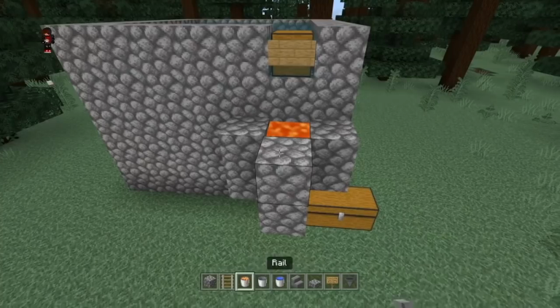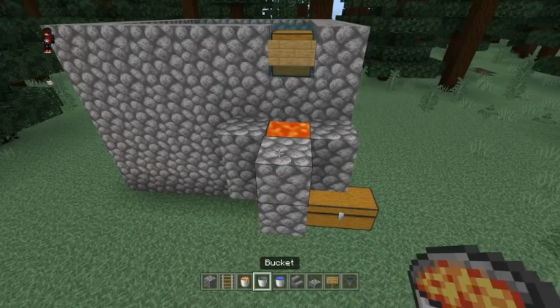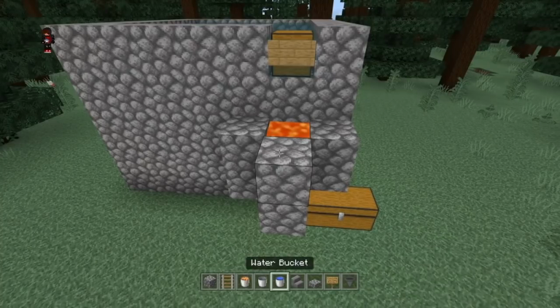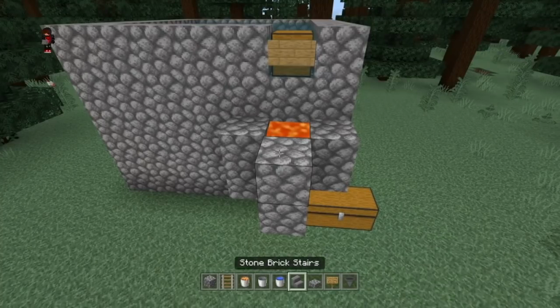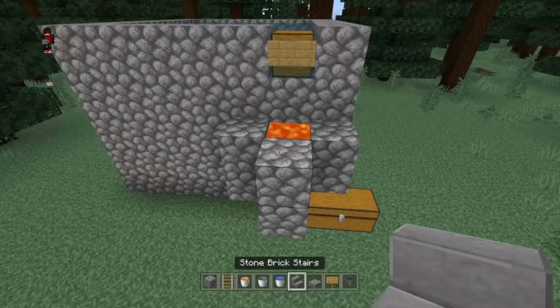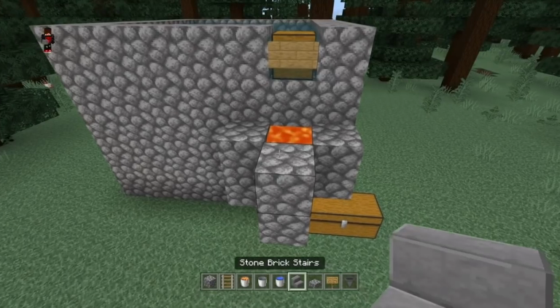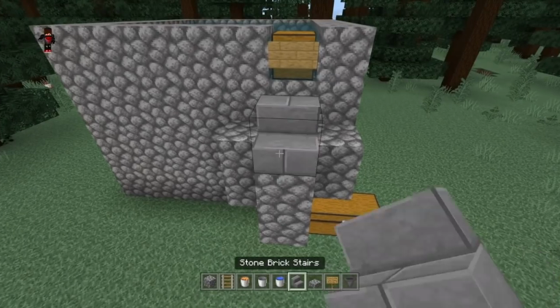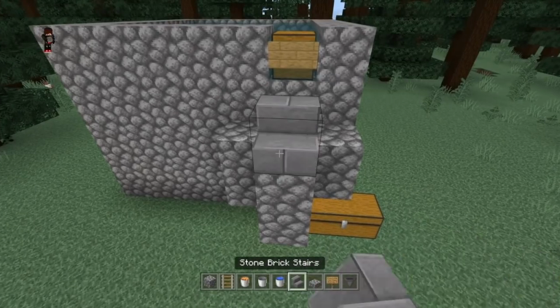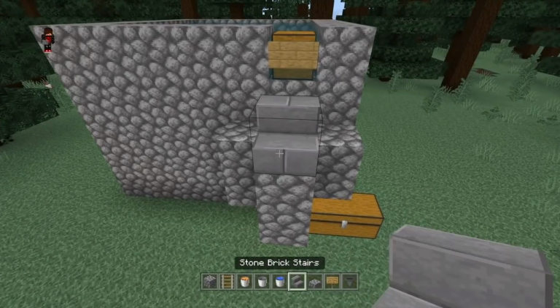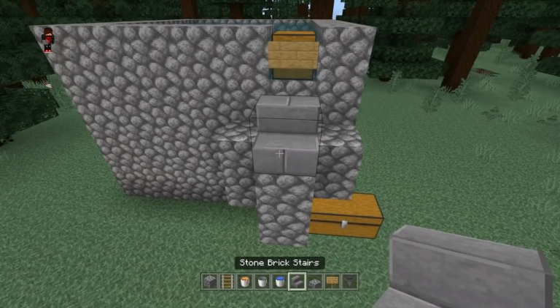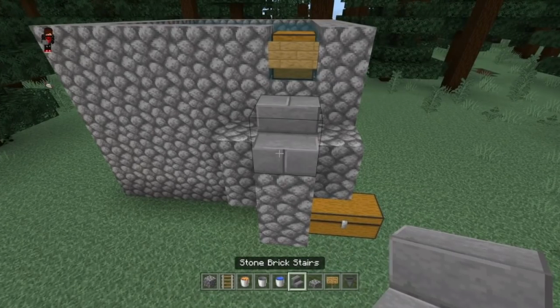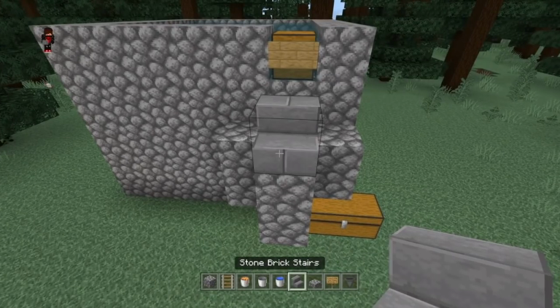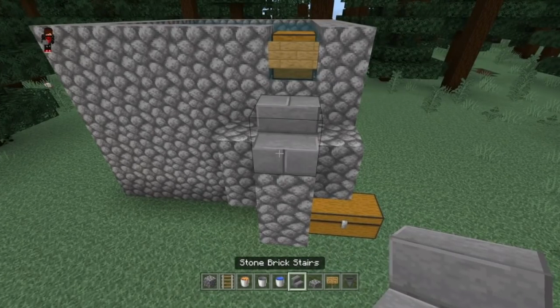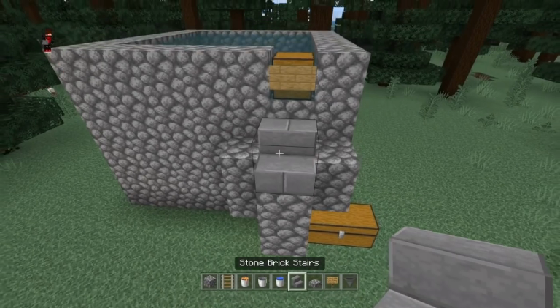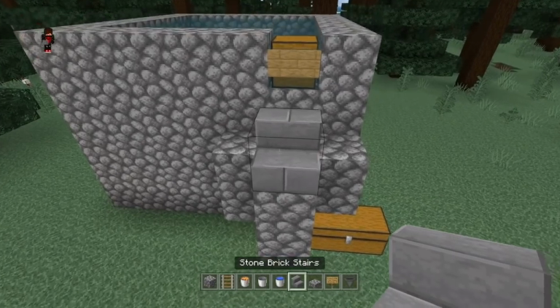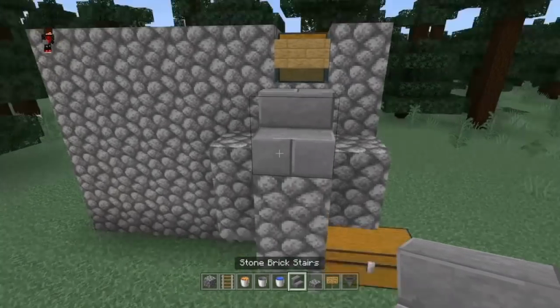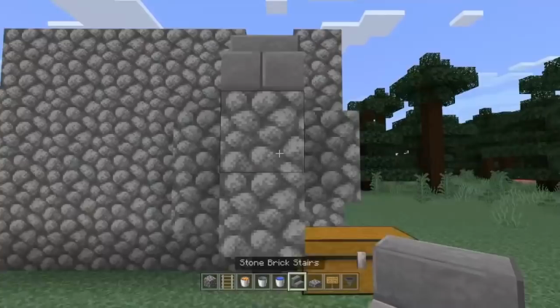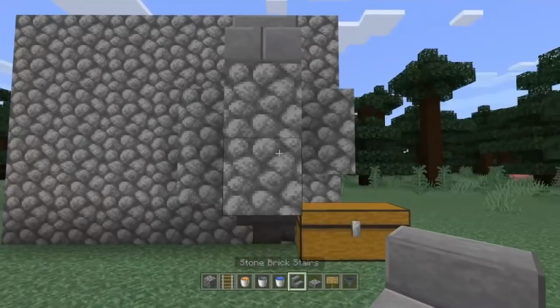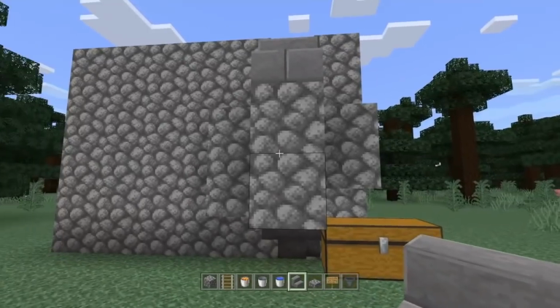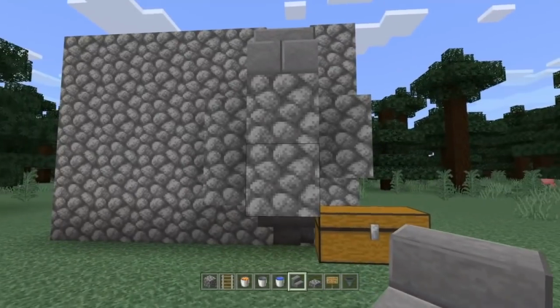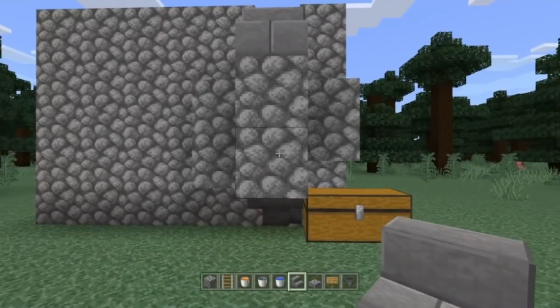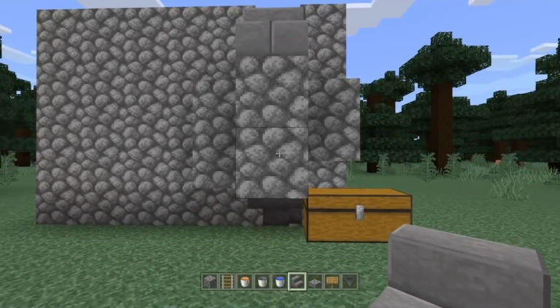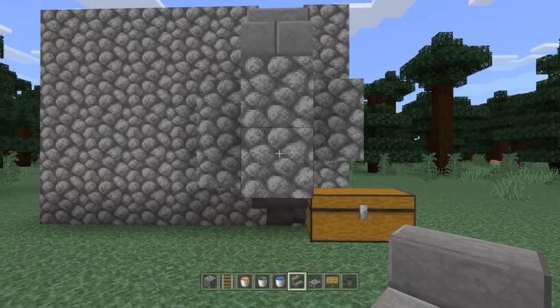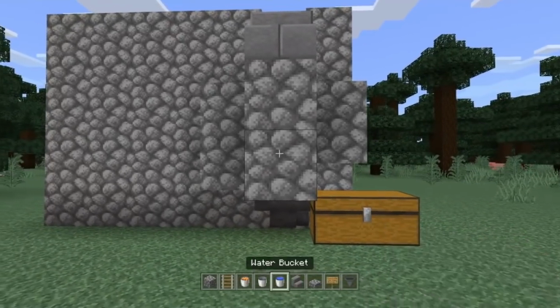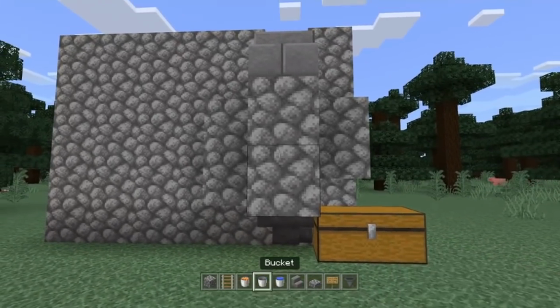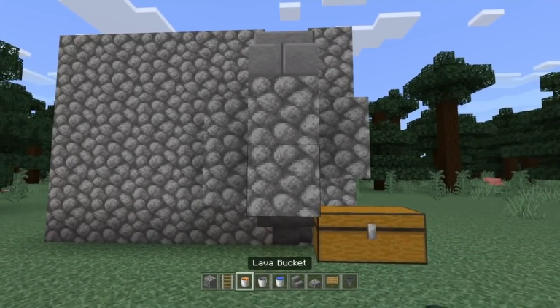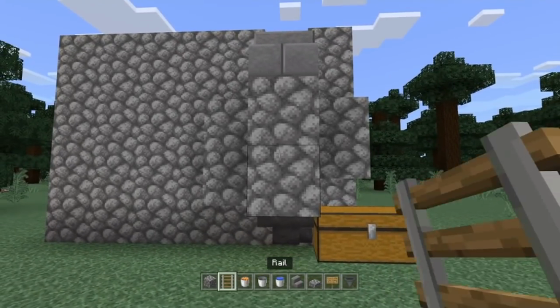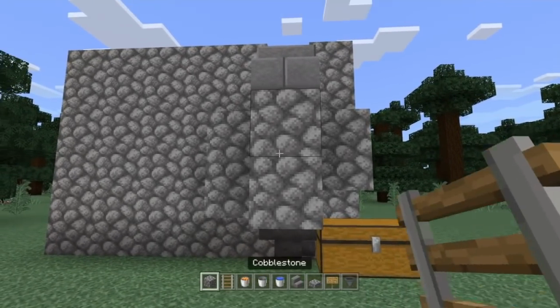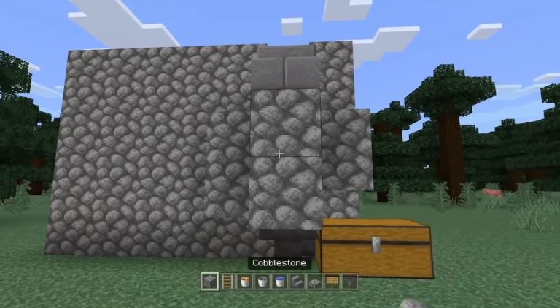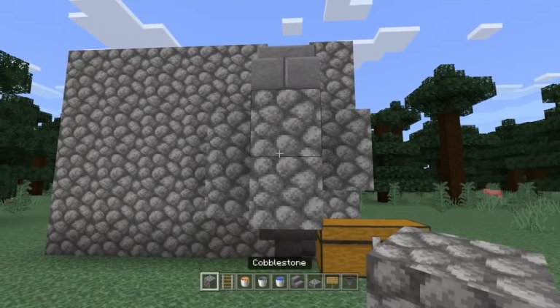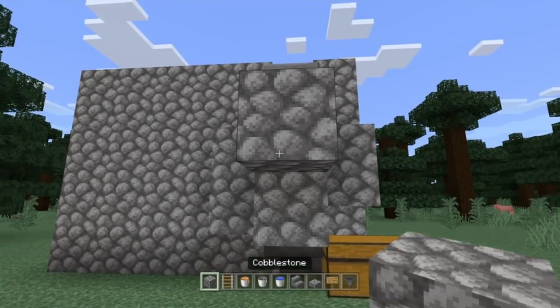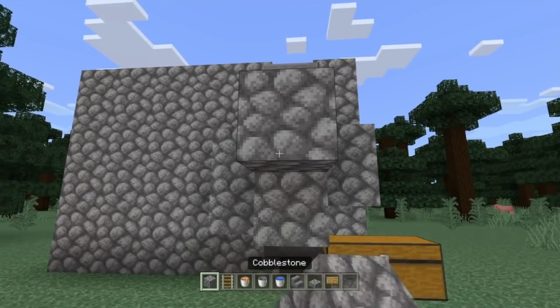Now get your stairs and place a block right here.